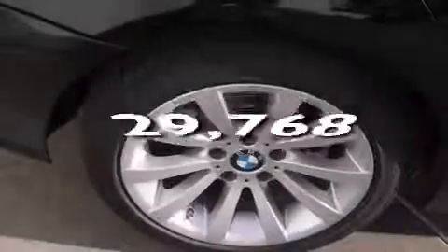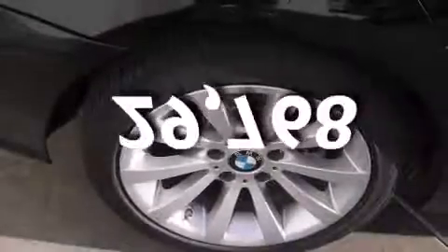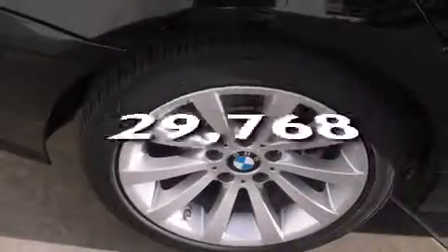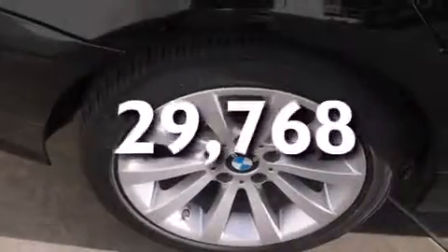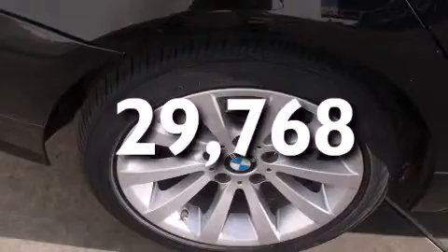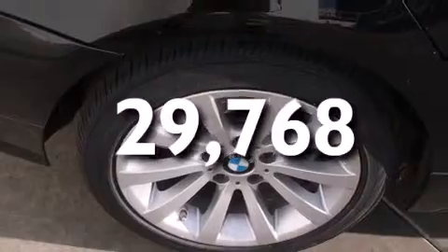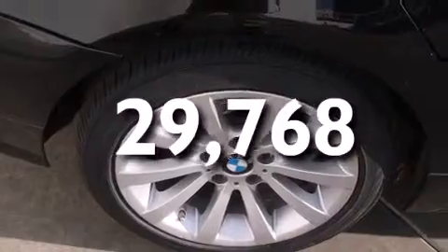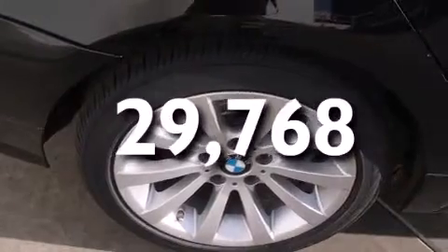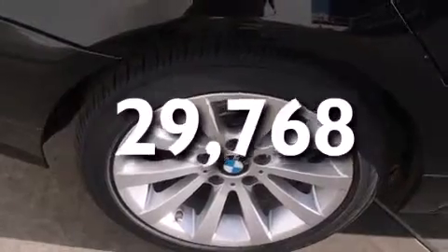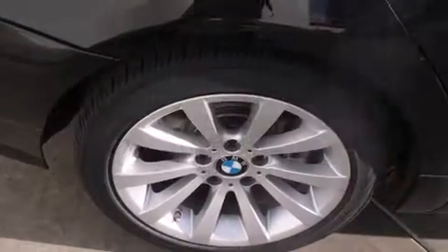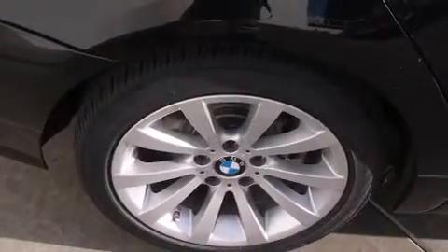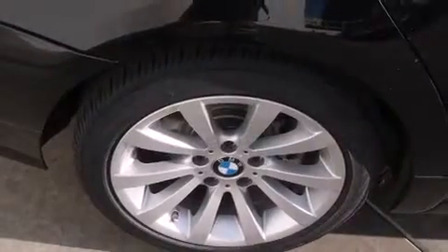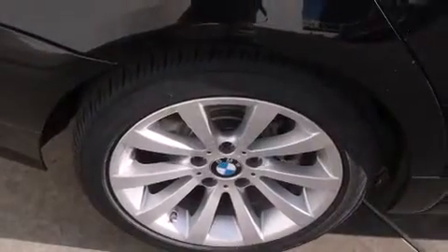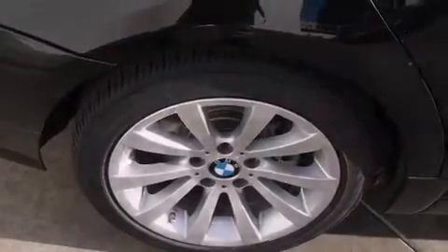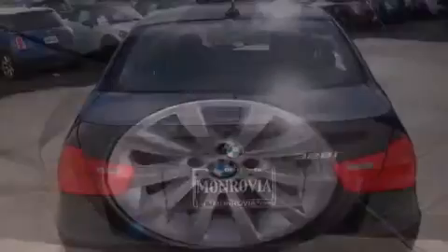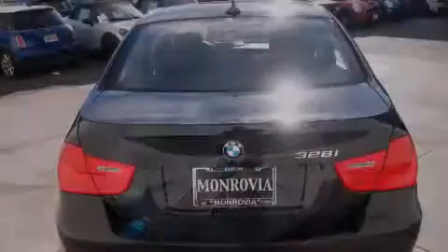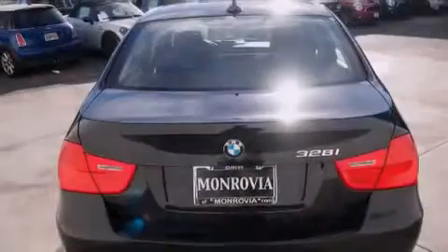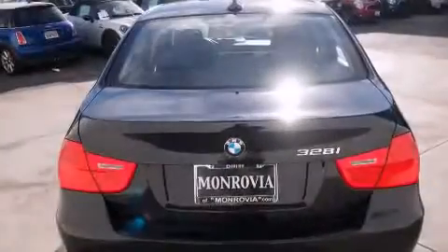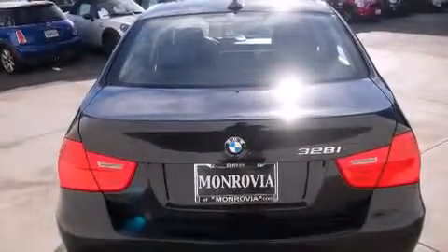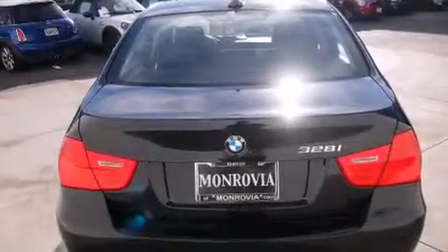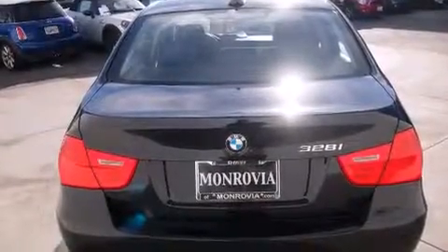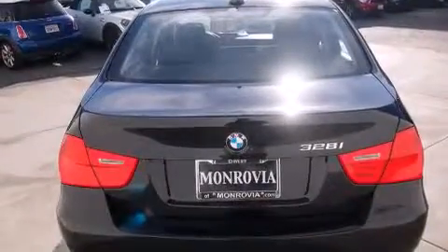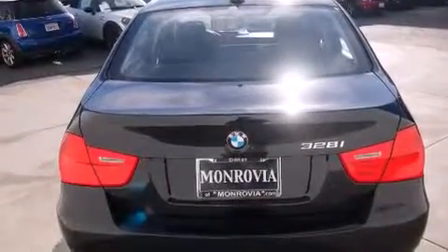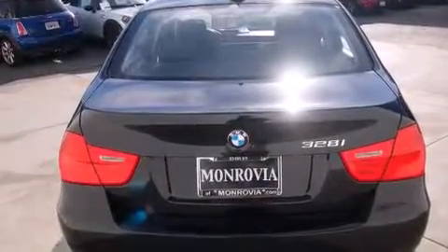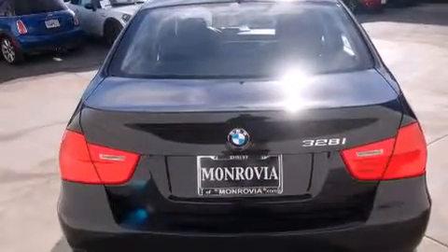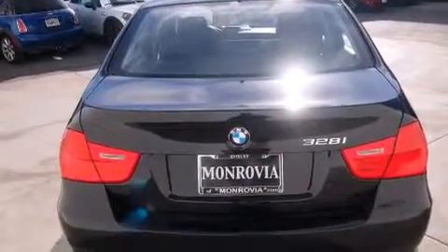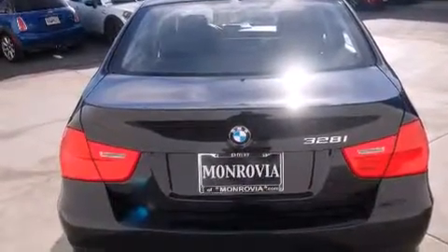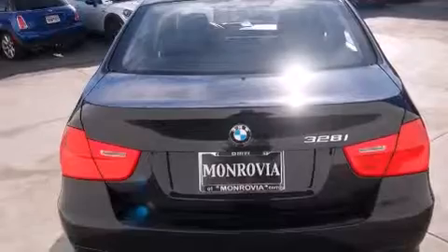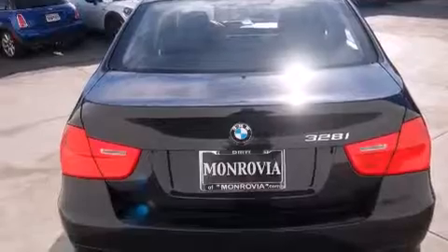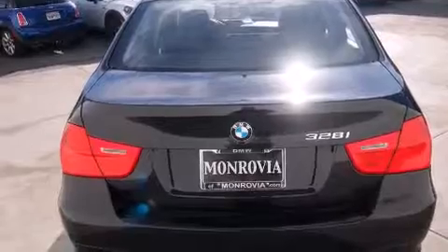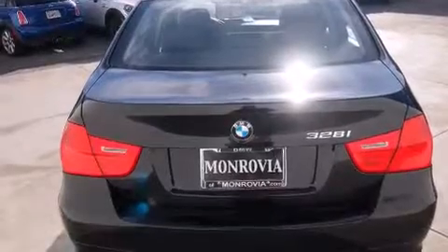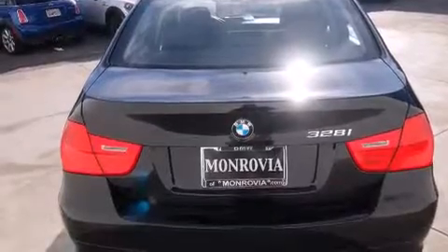With an EPA estimated rating of 28 miles per gallon on the highway, fuel efficiency is still high on the list of priorities.